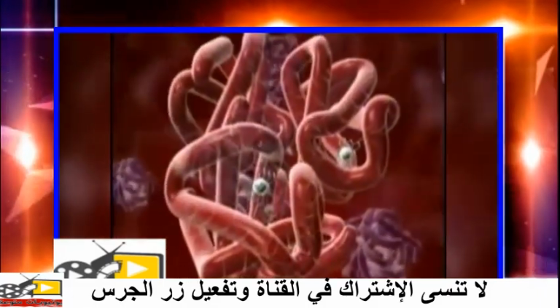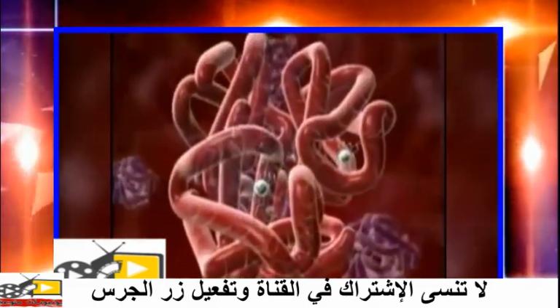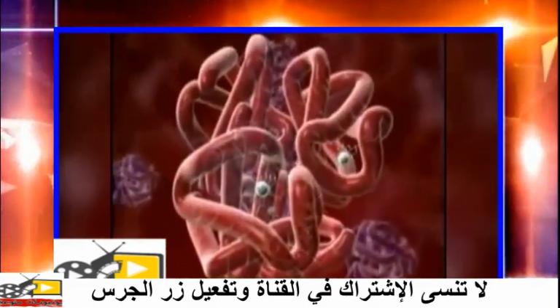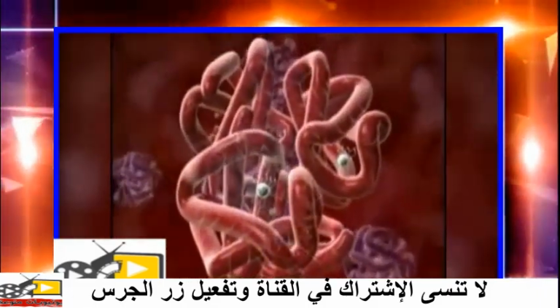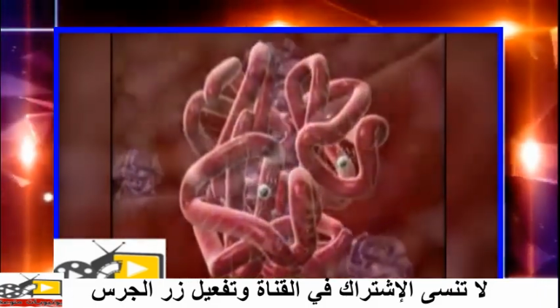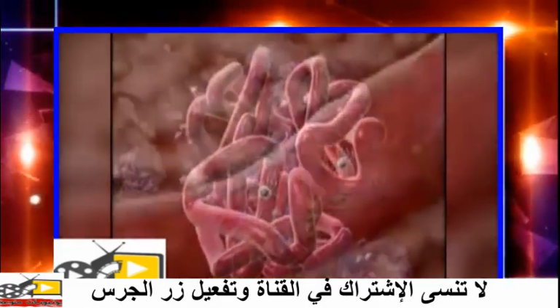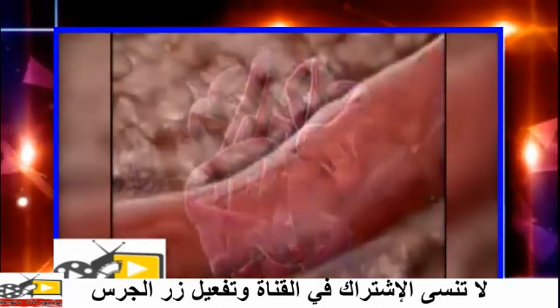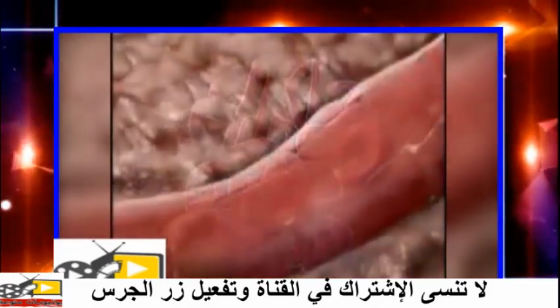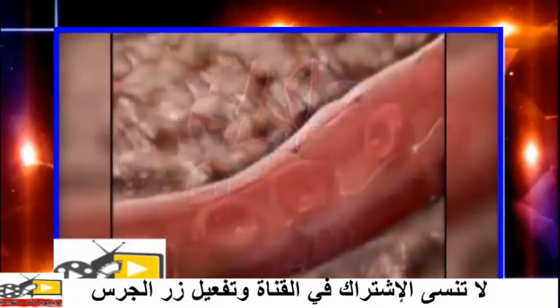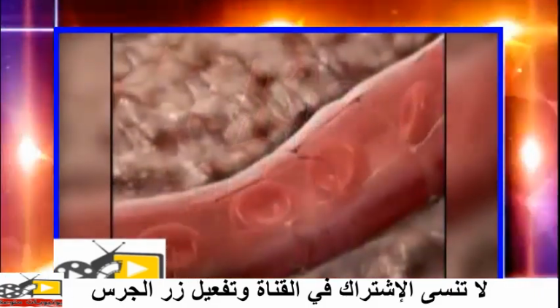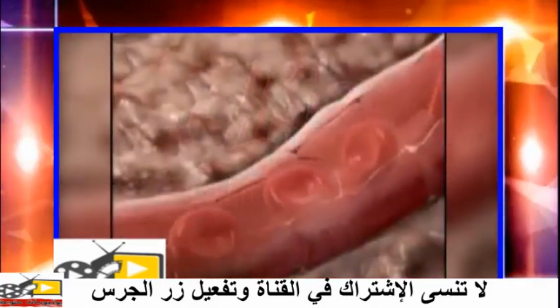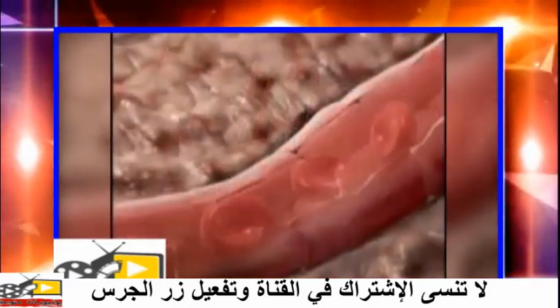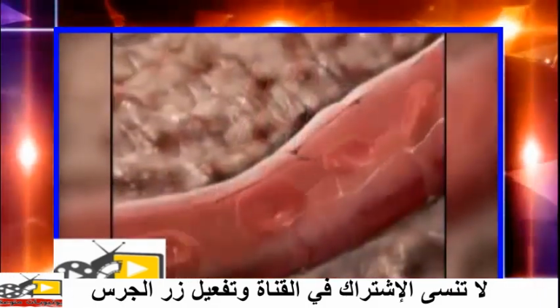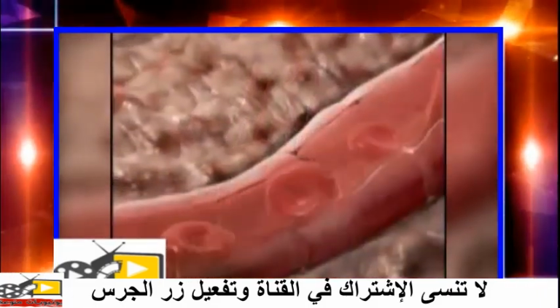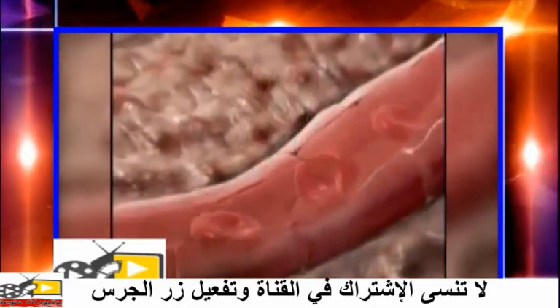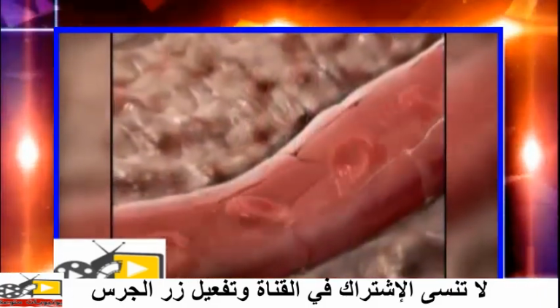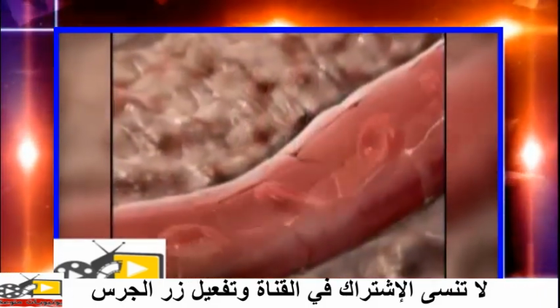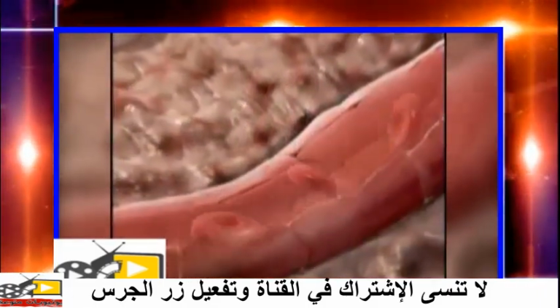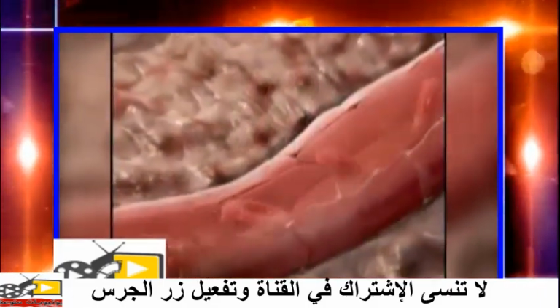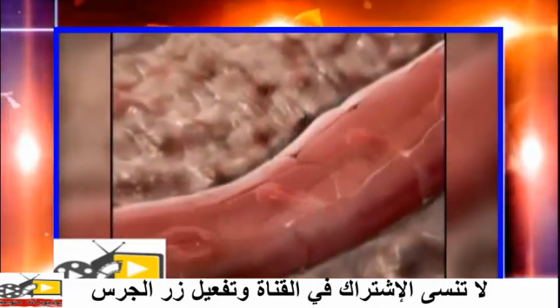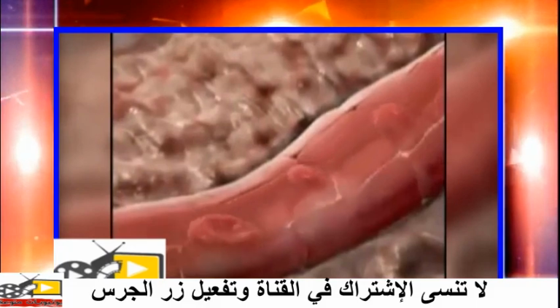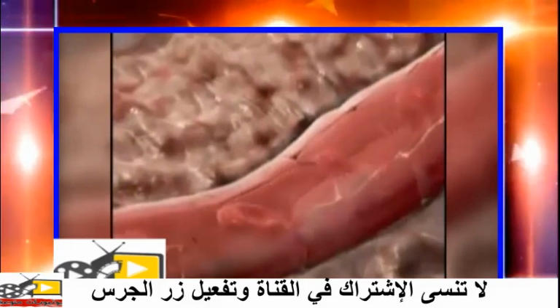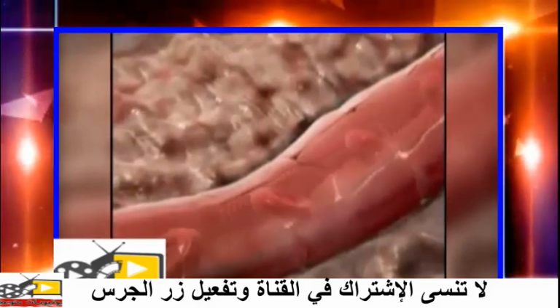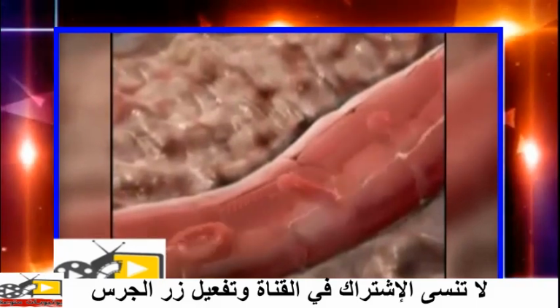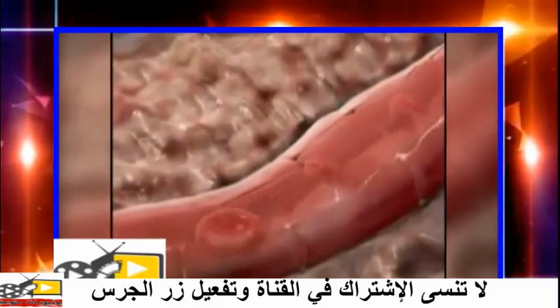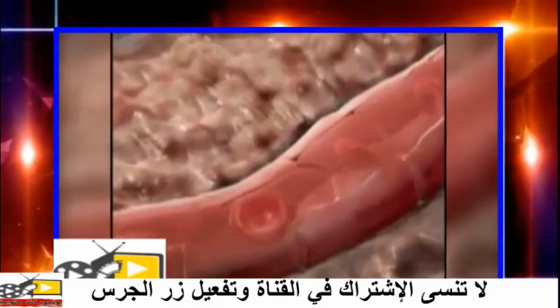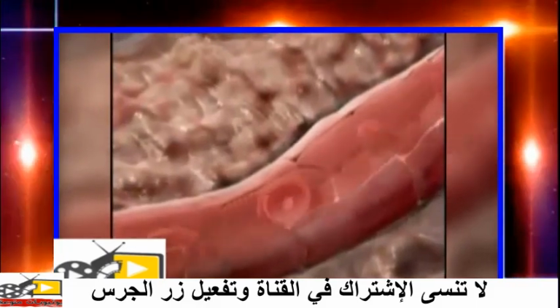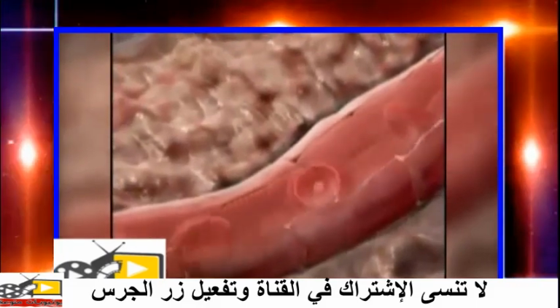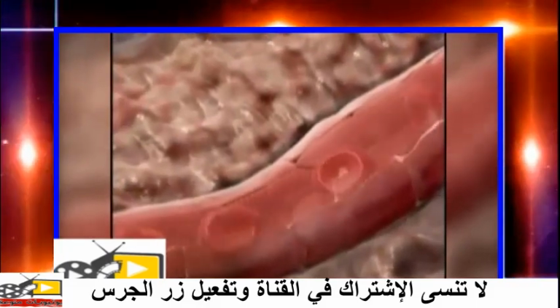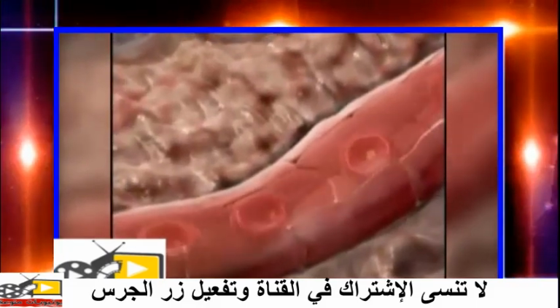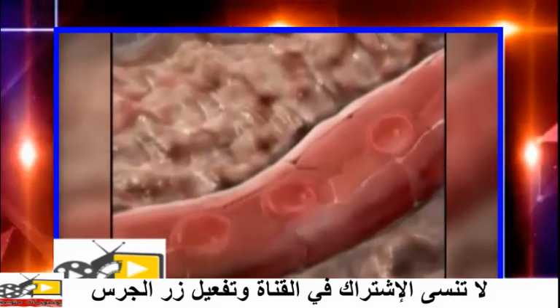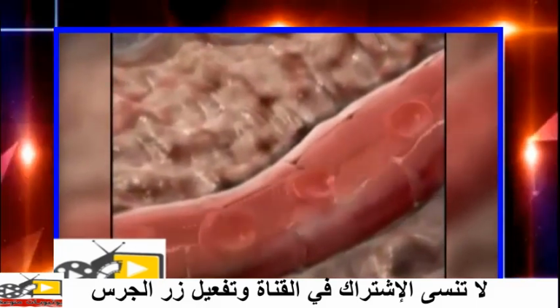Hemoglobin gives up its oxygen as red cells travel through capillaries in tissues where there is a low content or partial pressure.